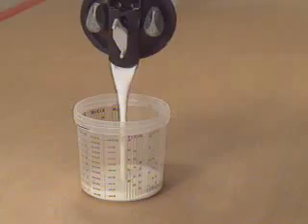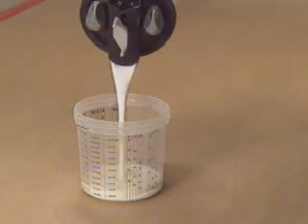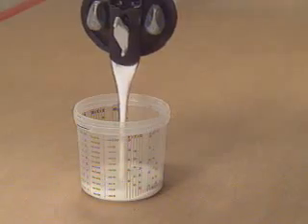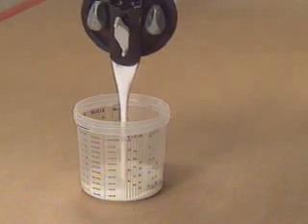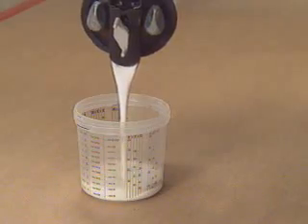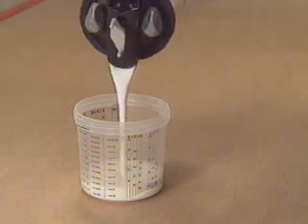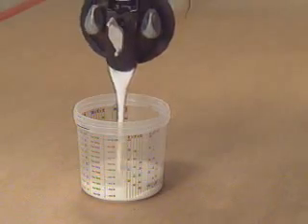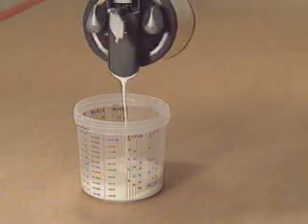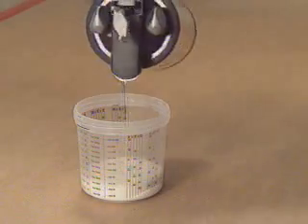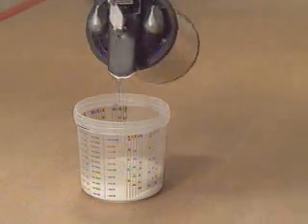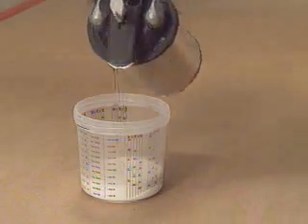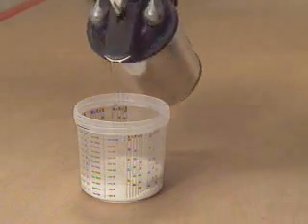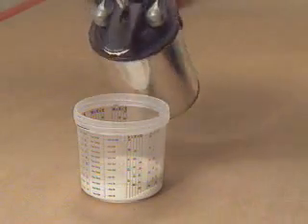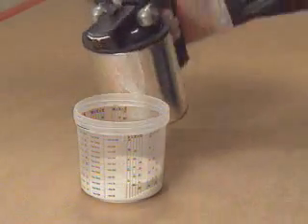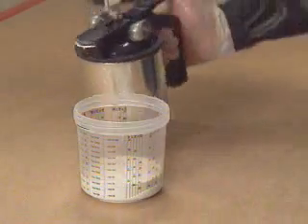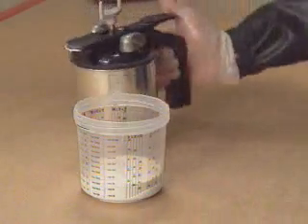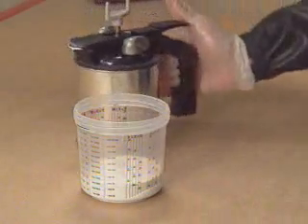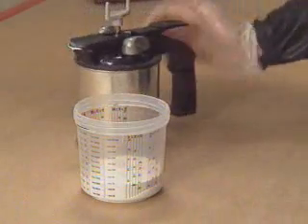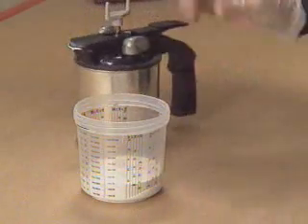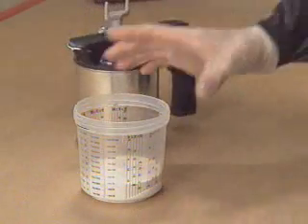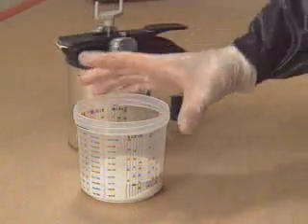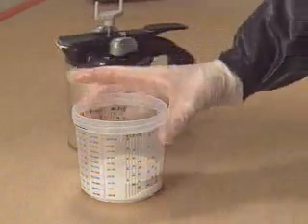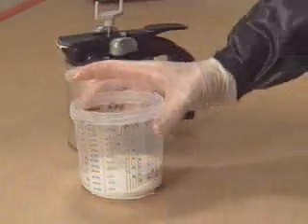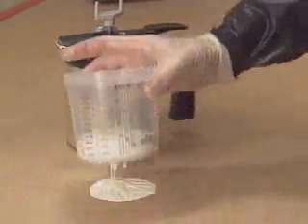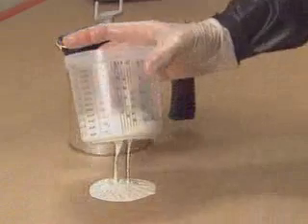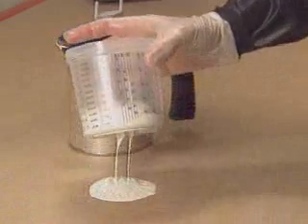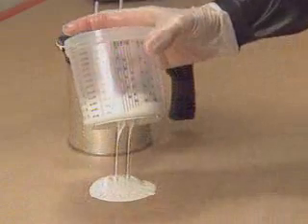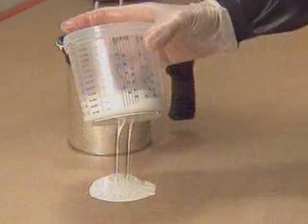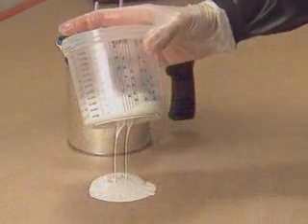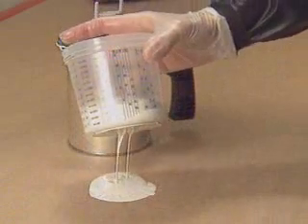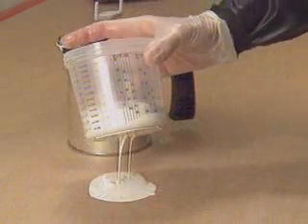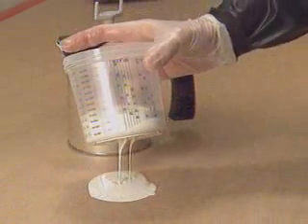This may sound simple, but make sure the liner is in the cup before you pour.